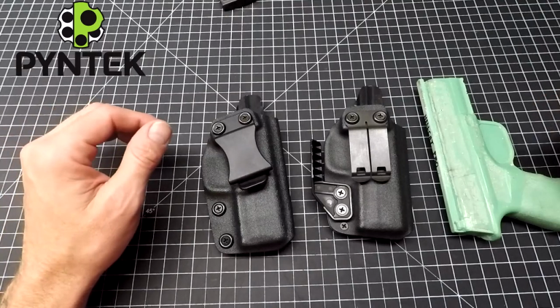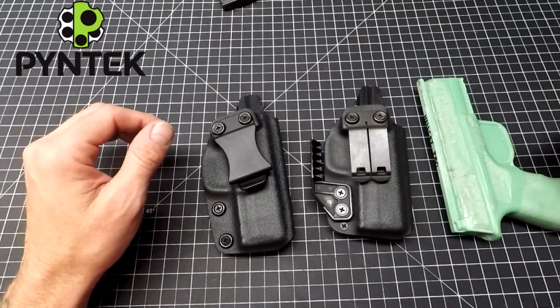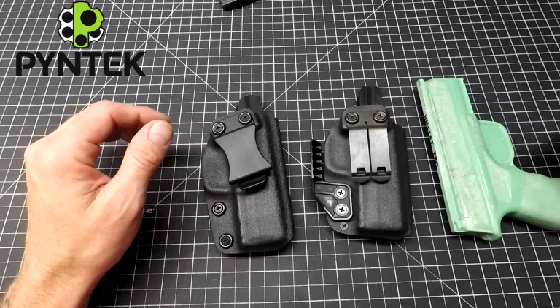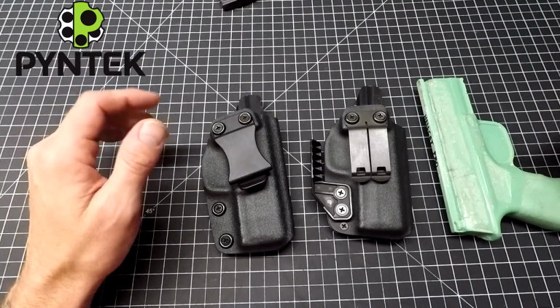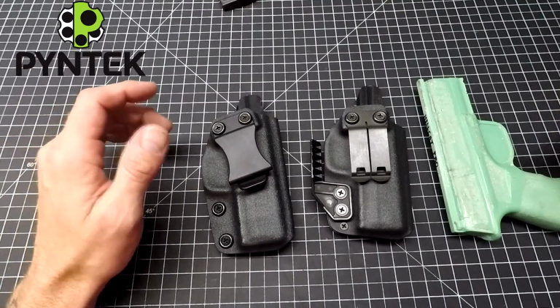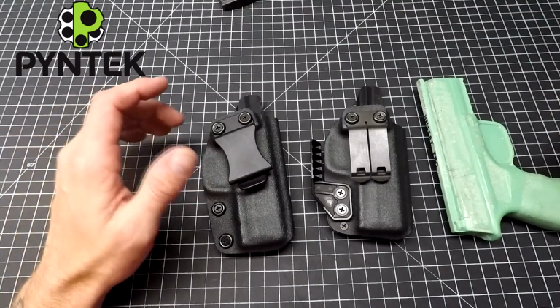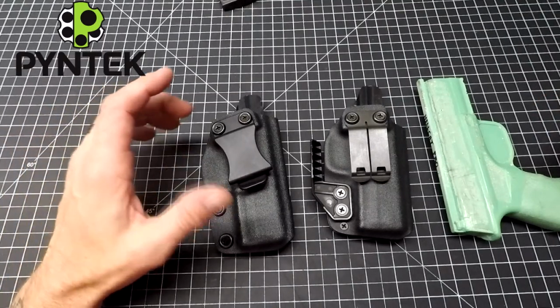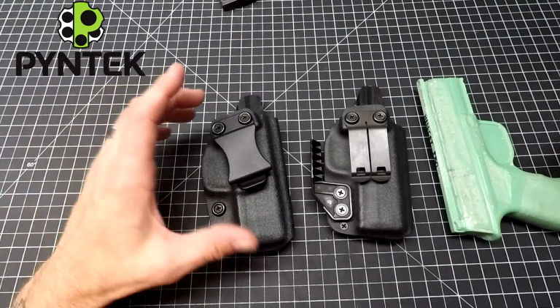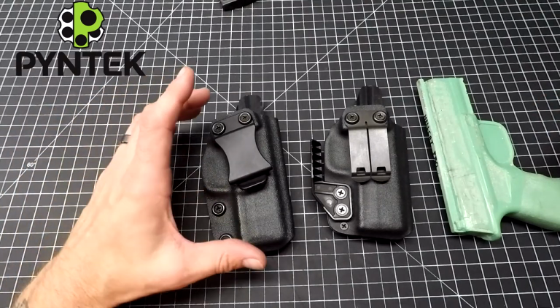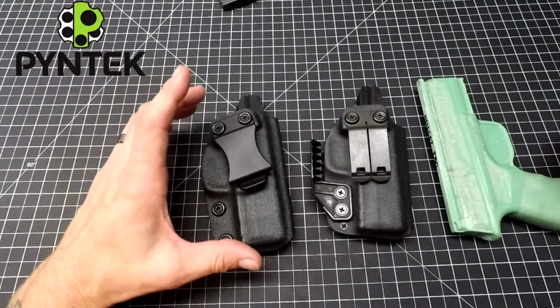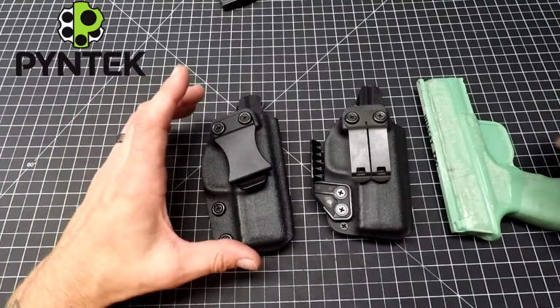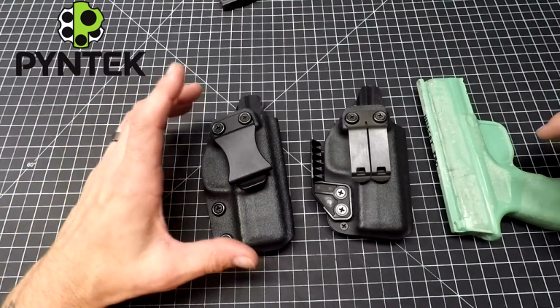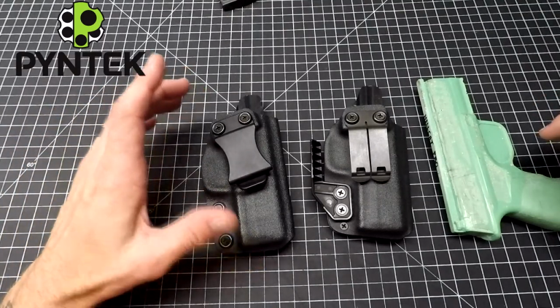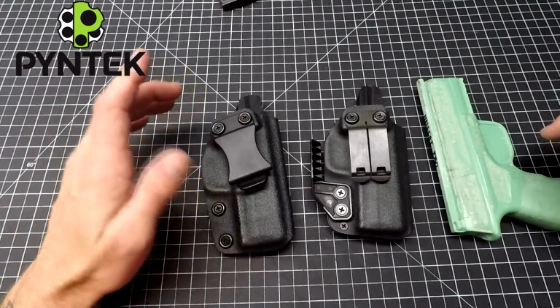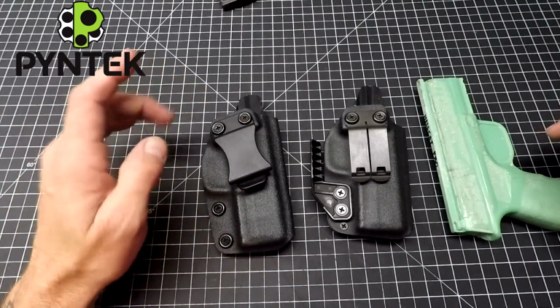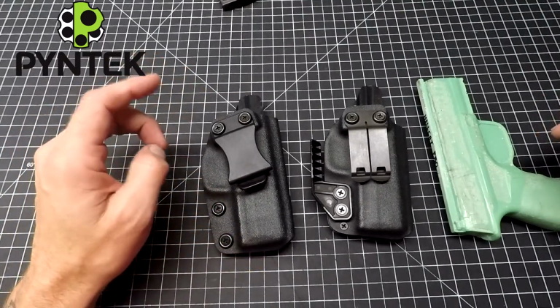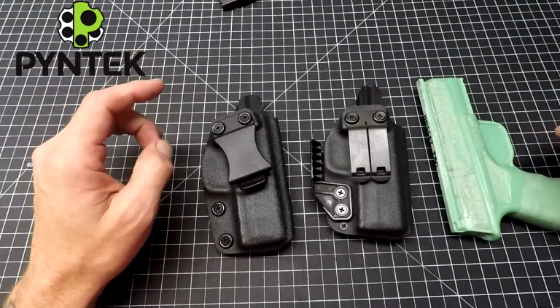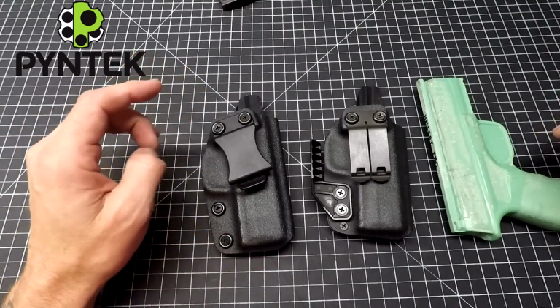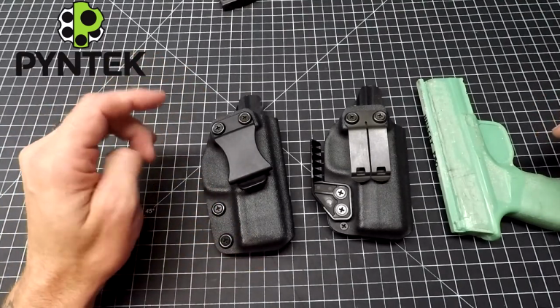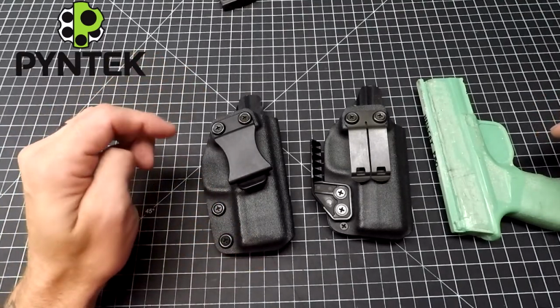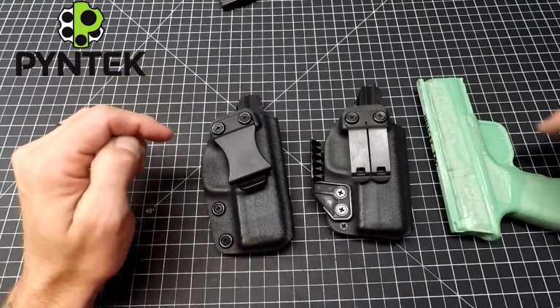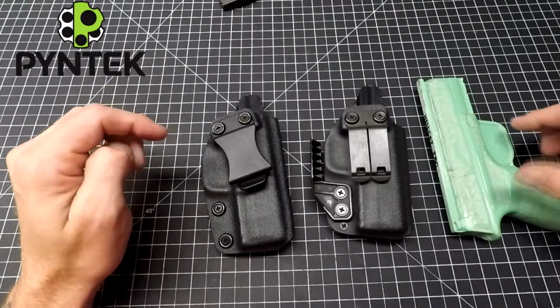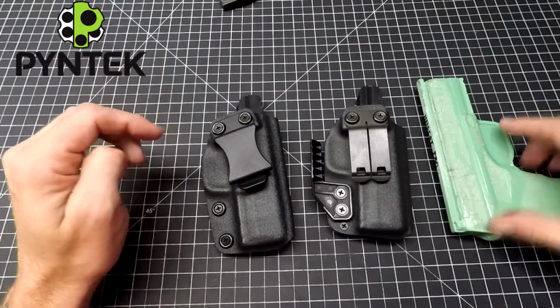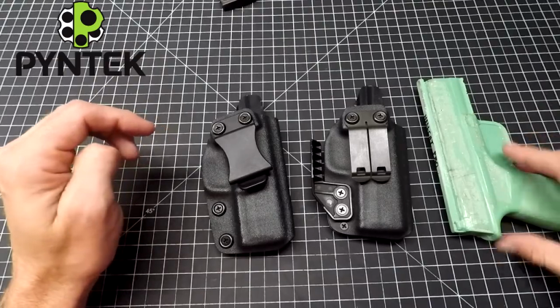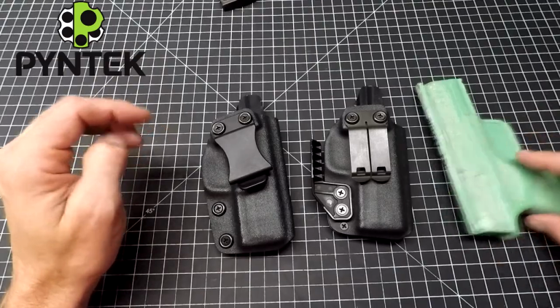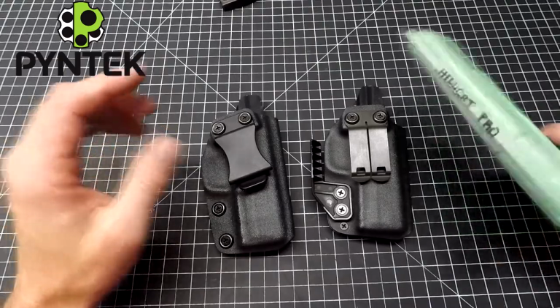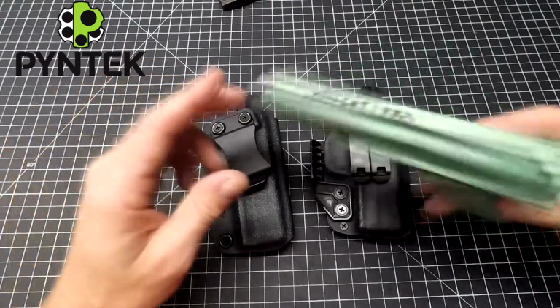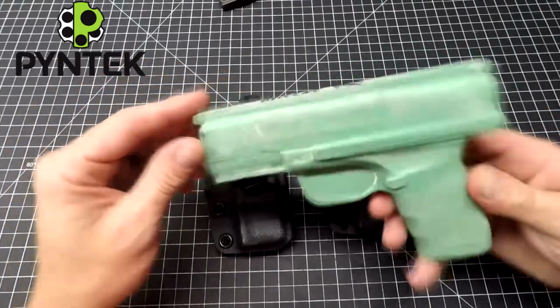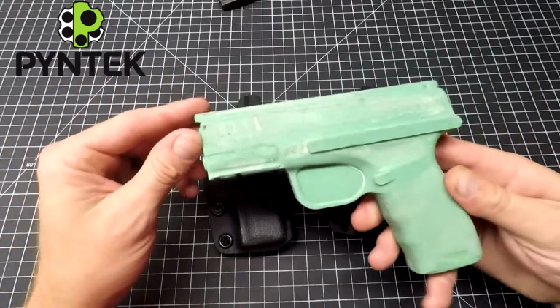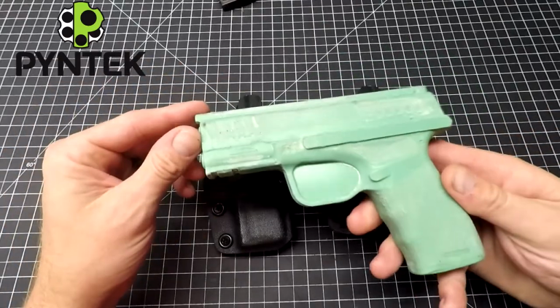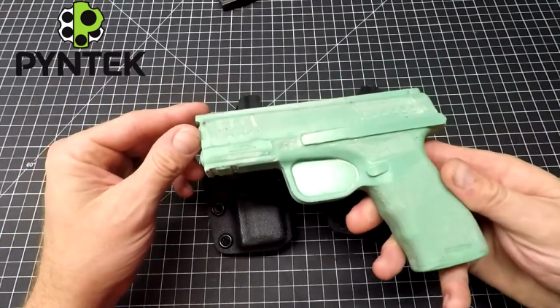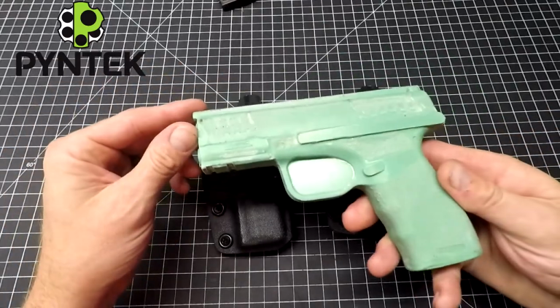Hey everyone, Mark here from Pine Tech. Today I'm going to be showing off a couple versions of my compact holster for the Hellcat Pro.